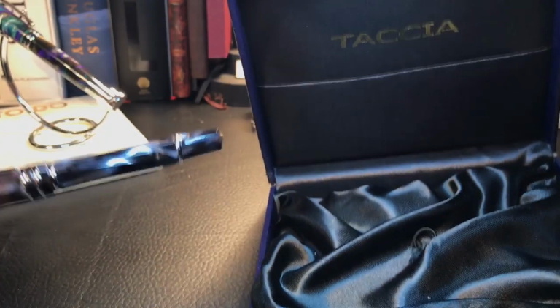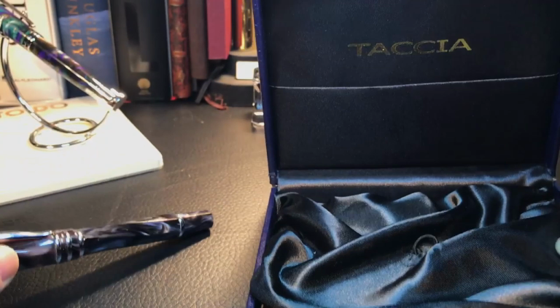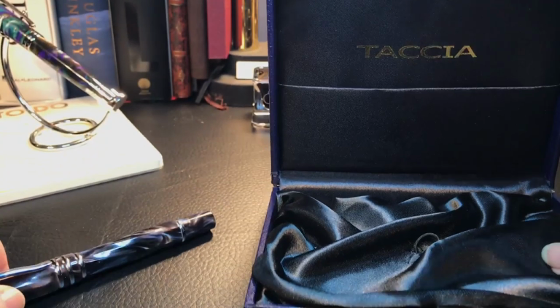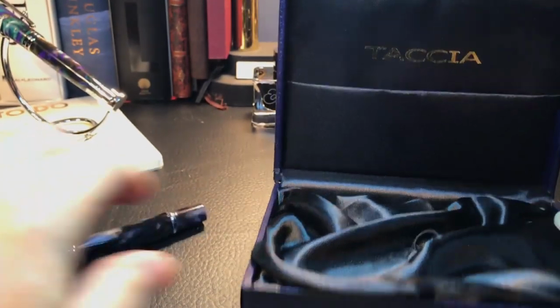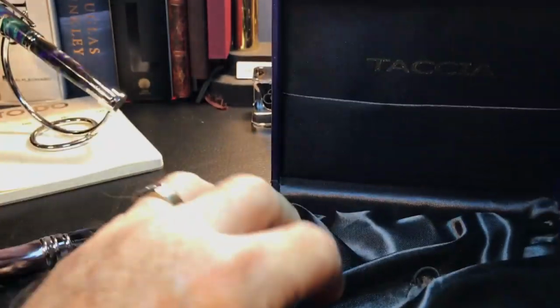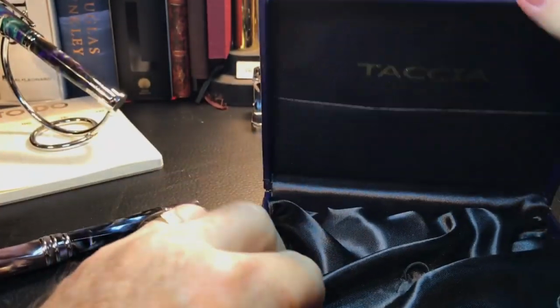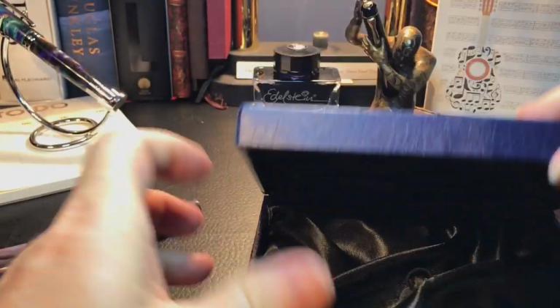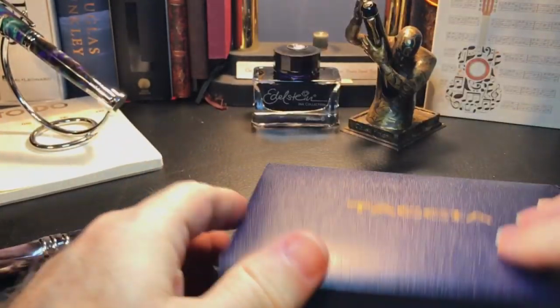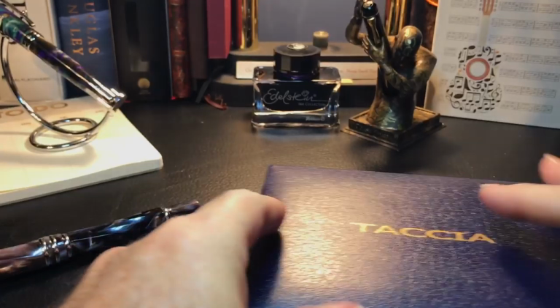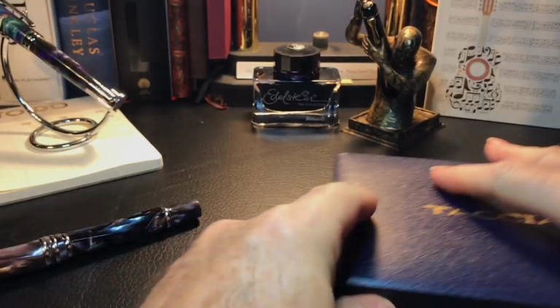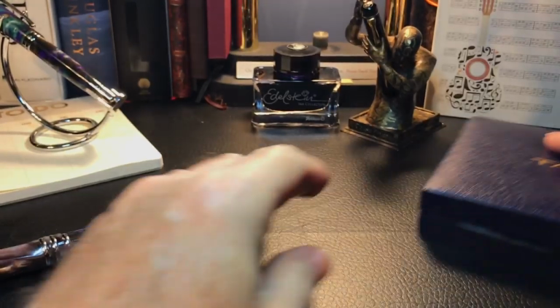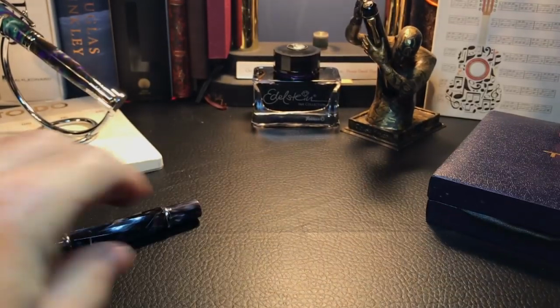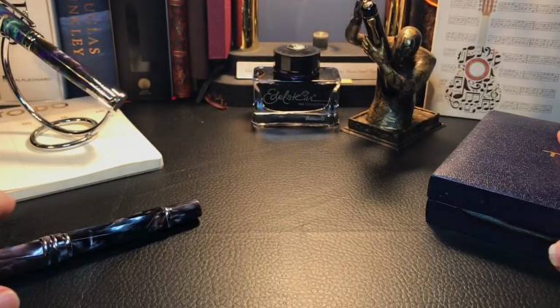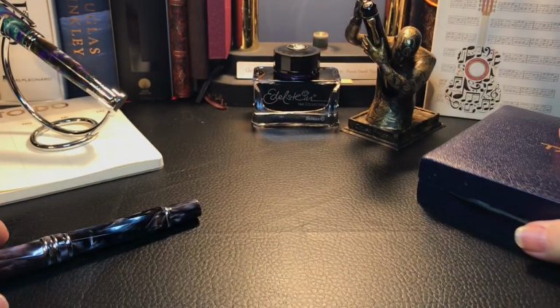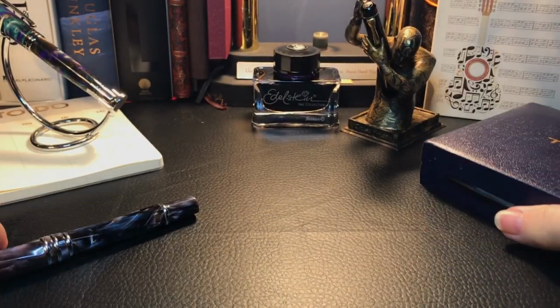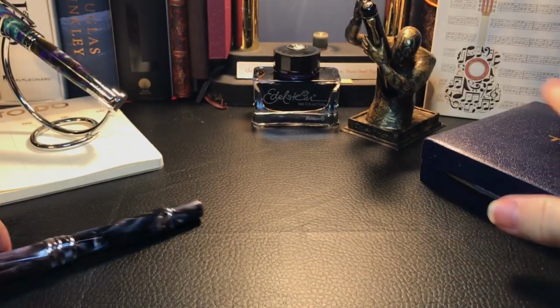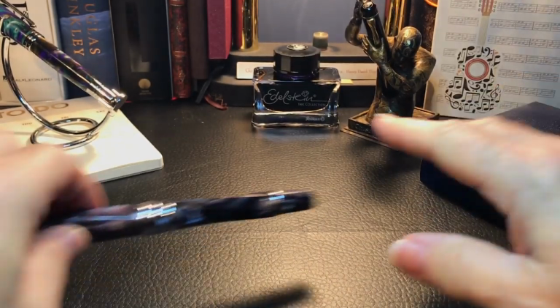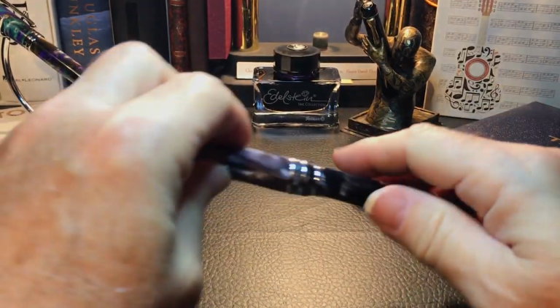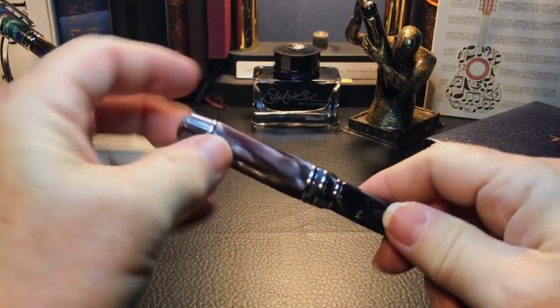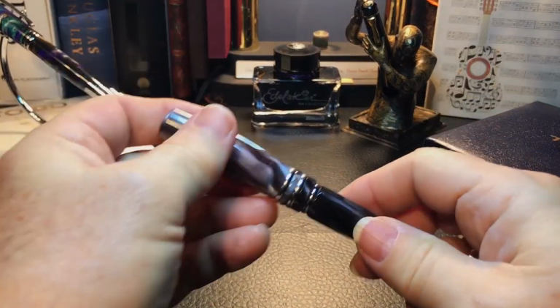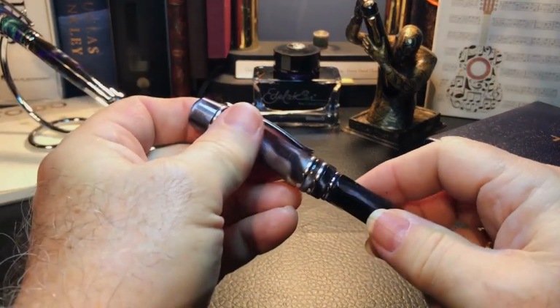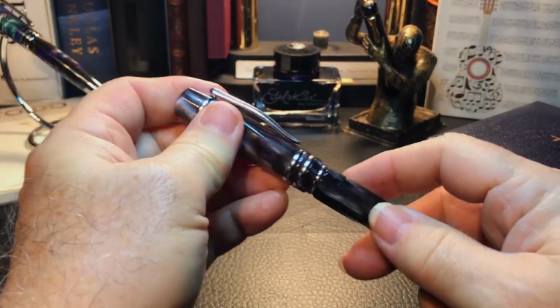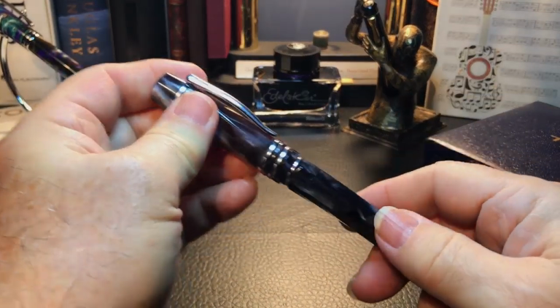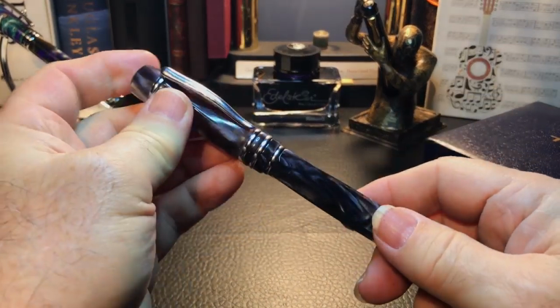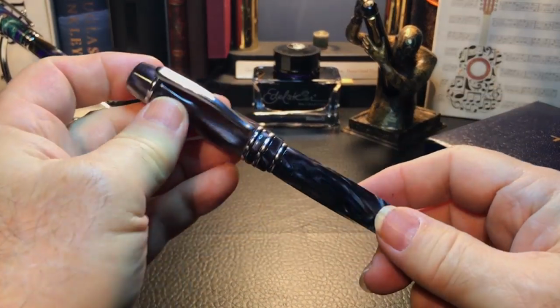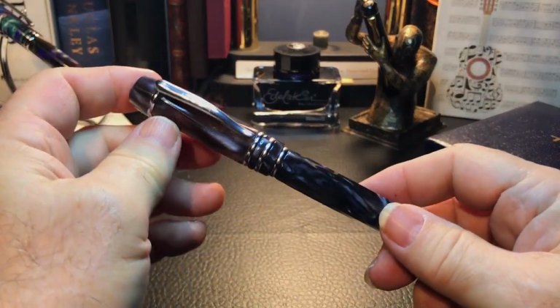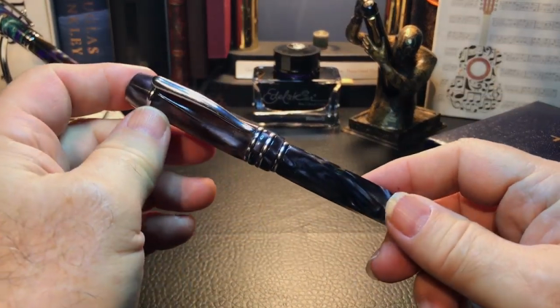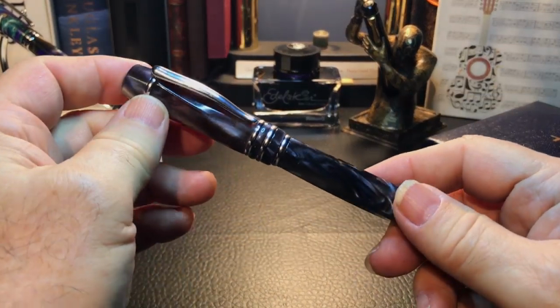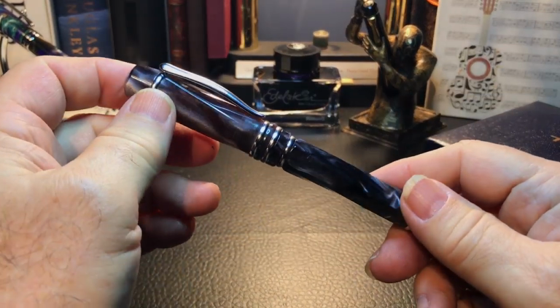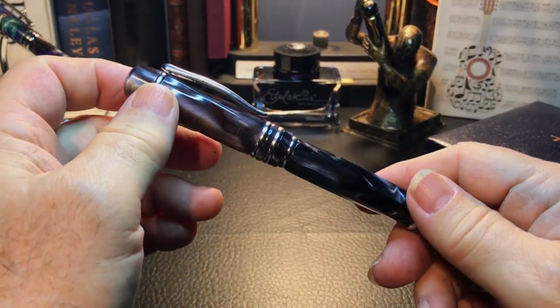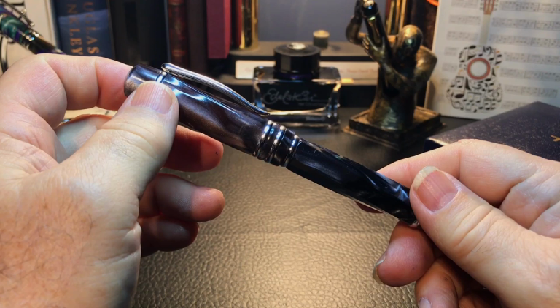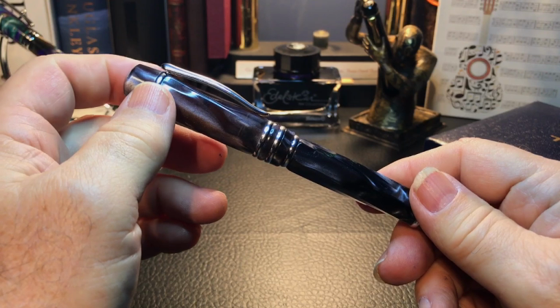It comes out — put the box aside — and here we have the beautiful pen.